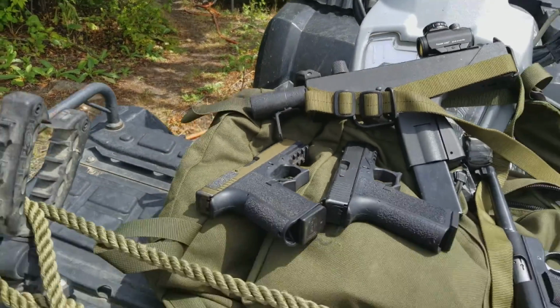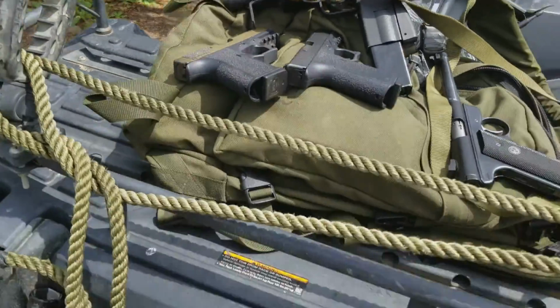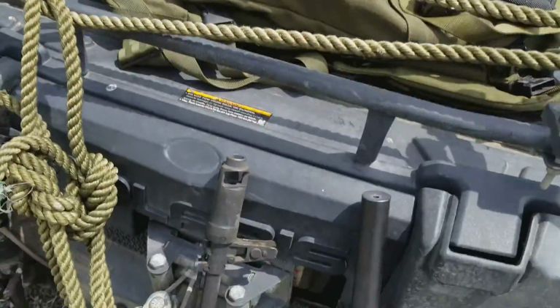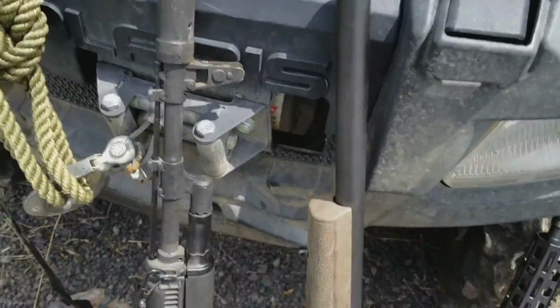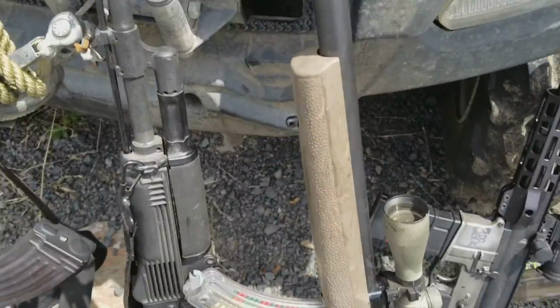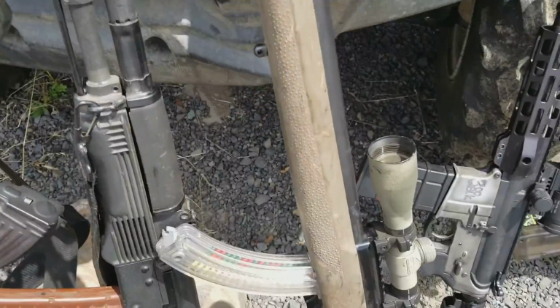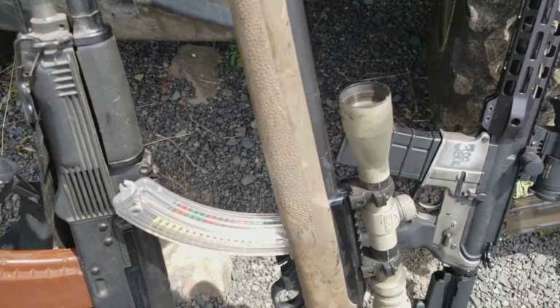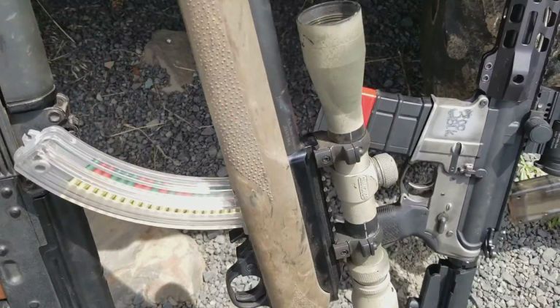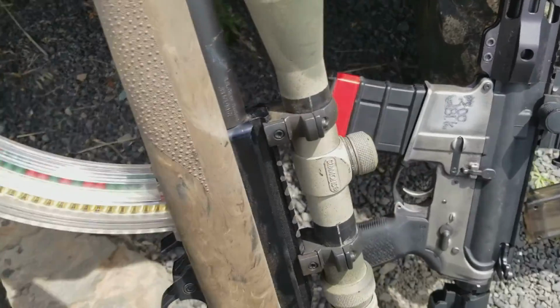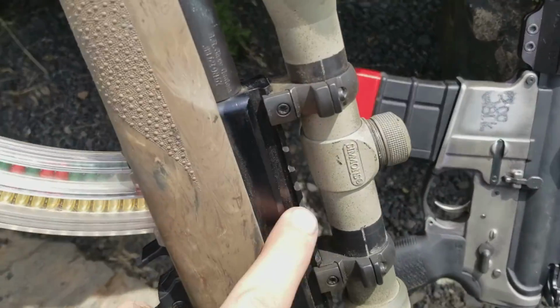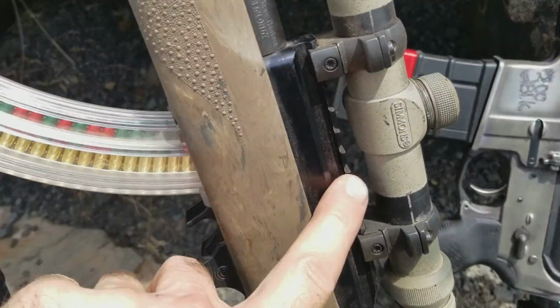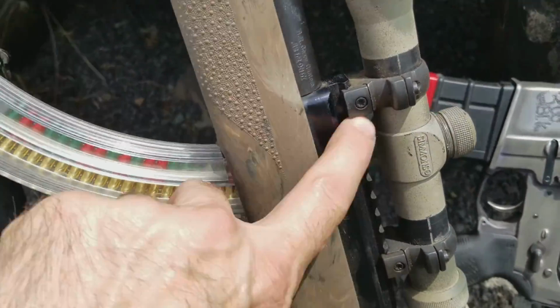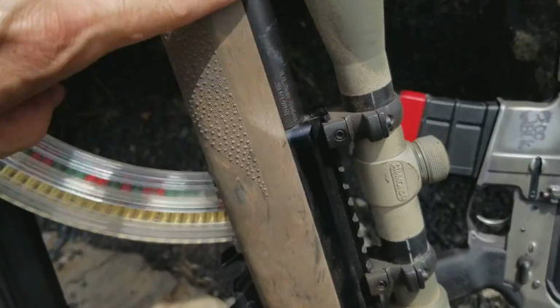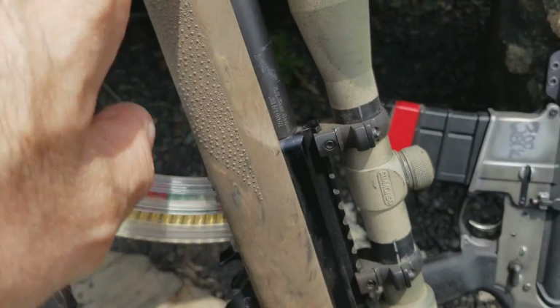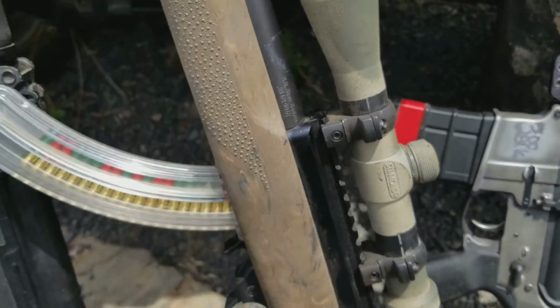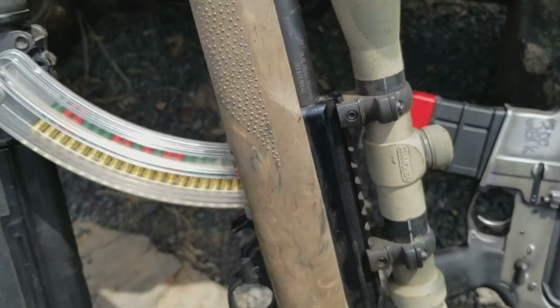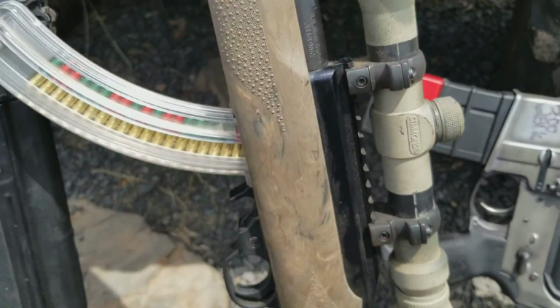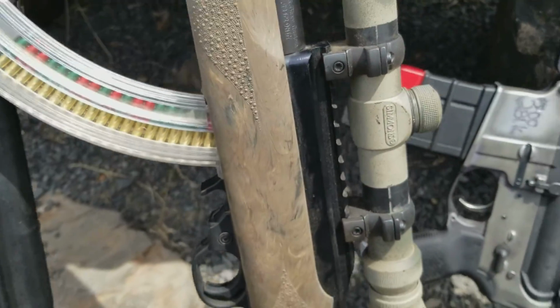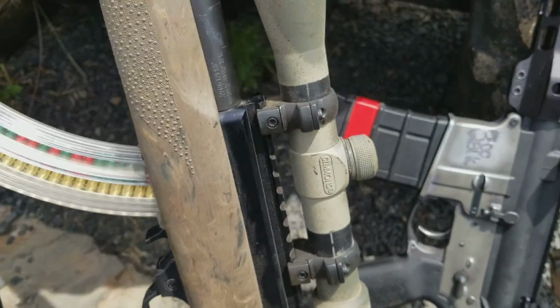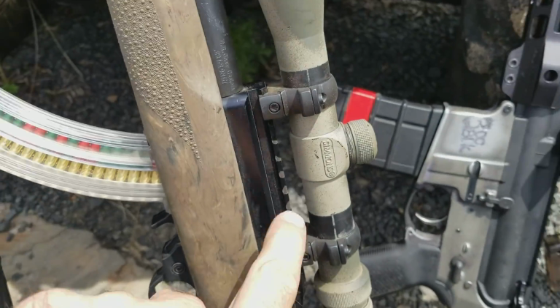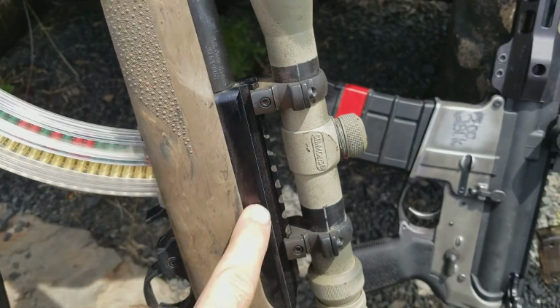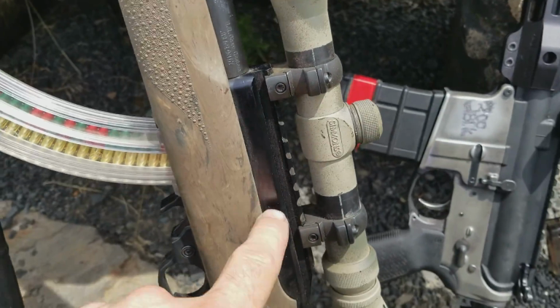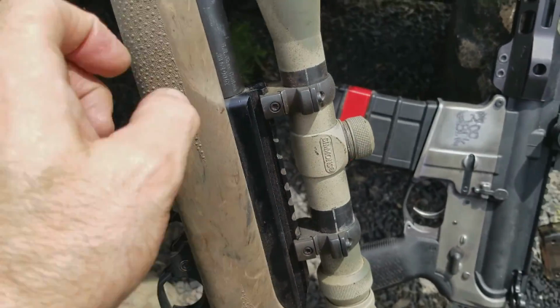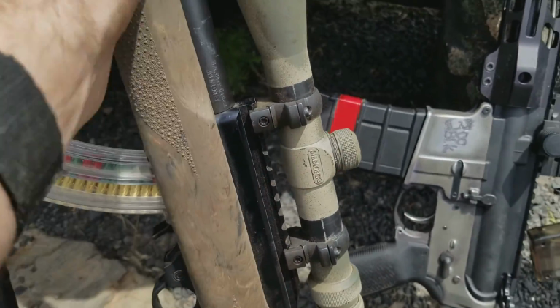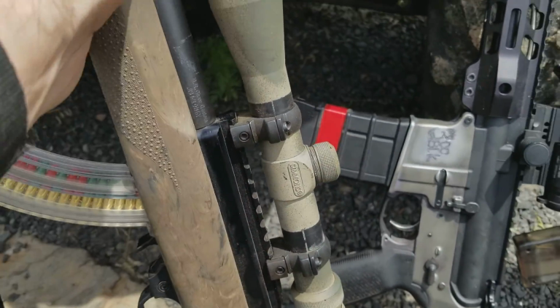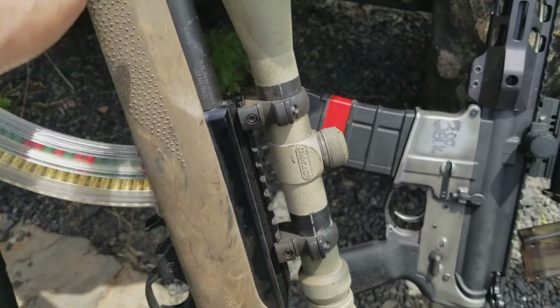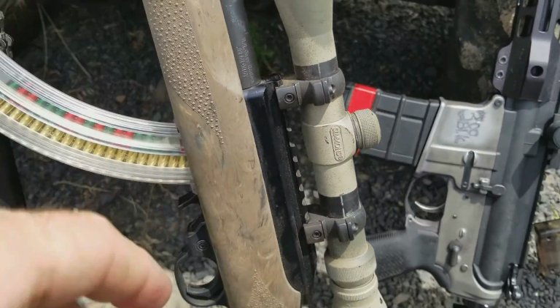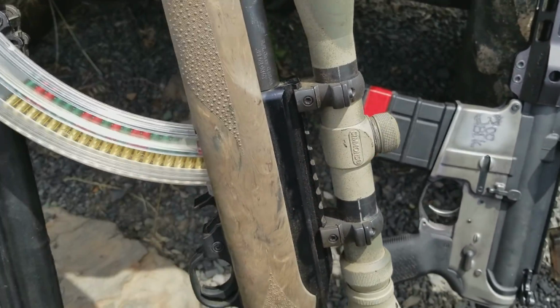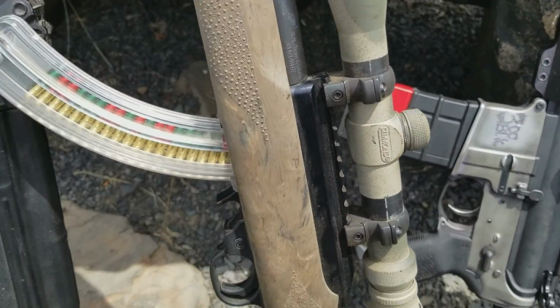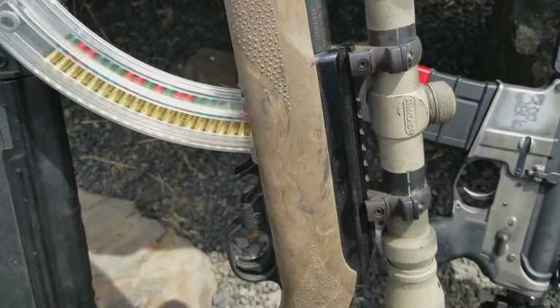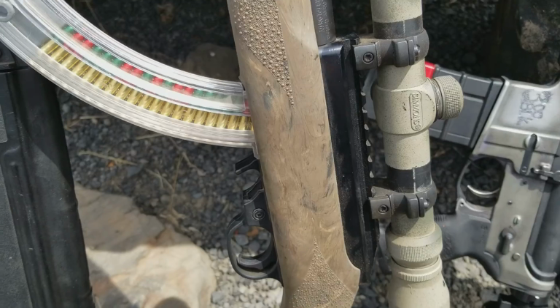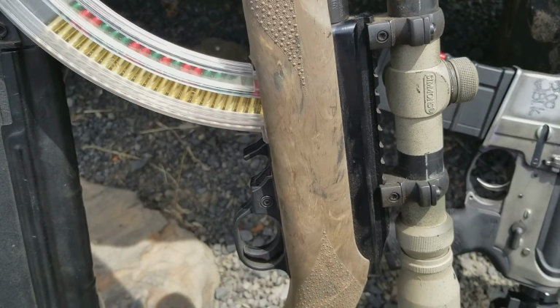I did a 10/22 receiver — I've got a 10/22 I built here. This one works great. I love it.